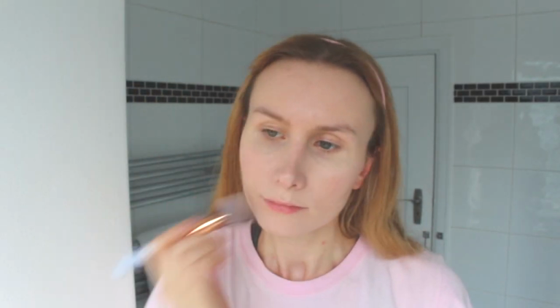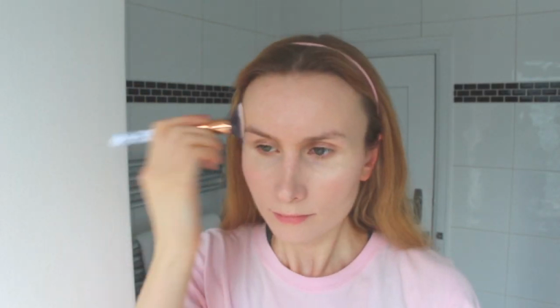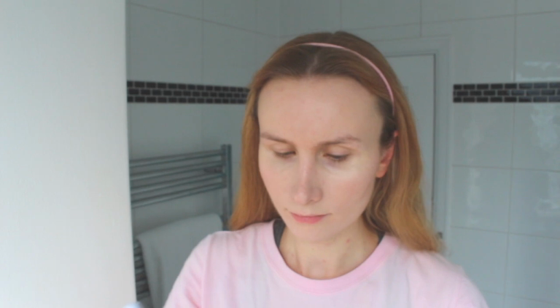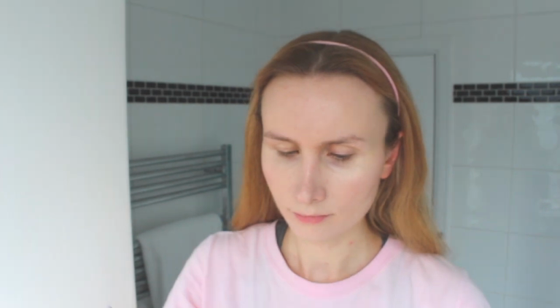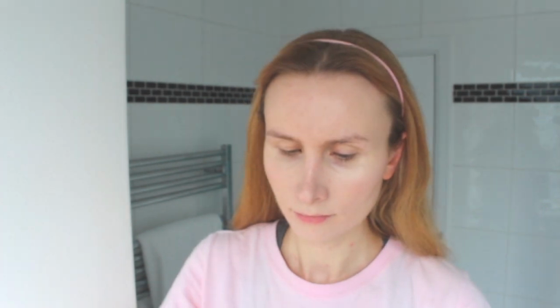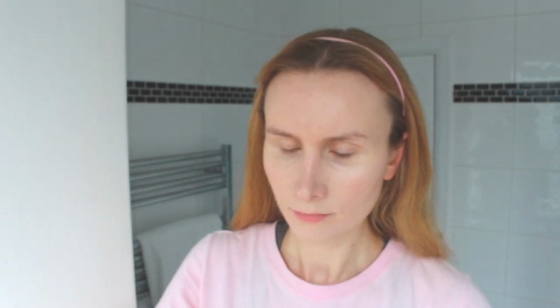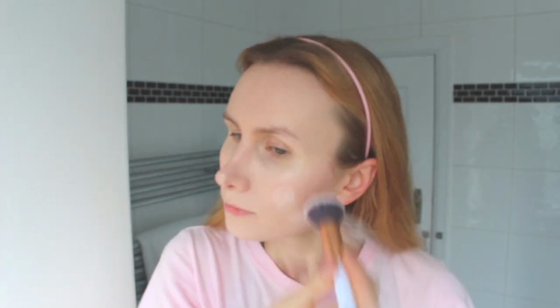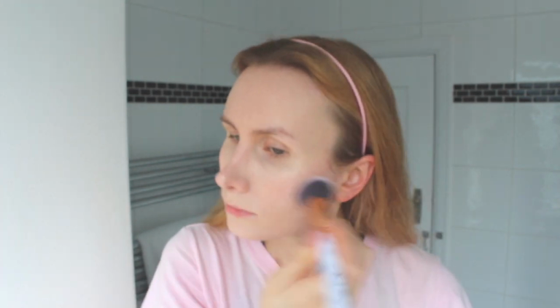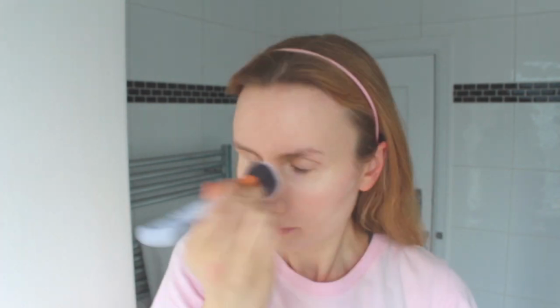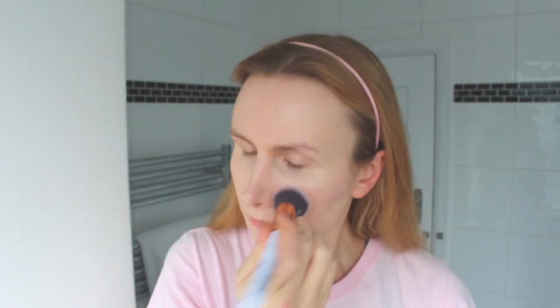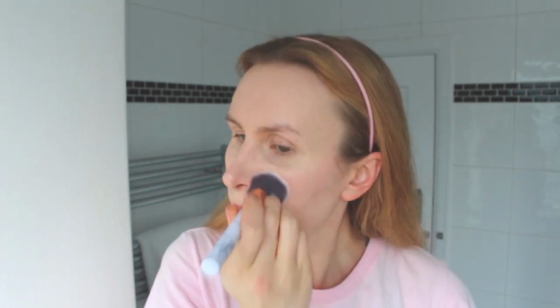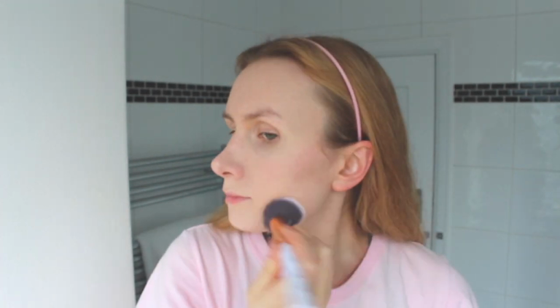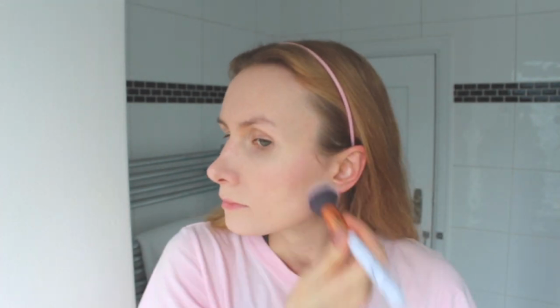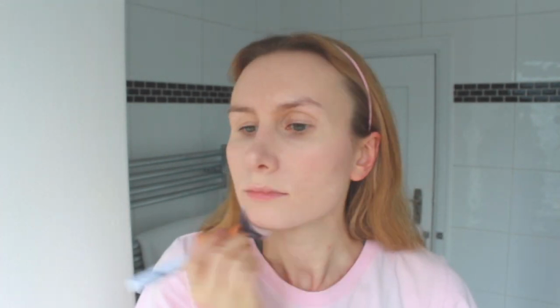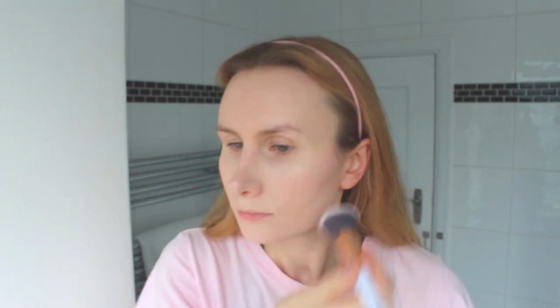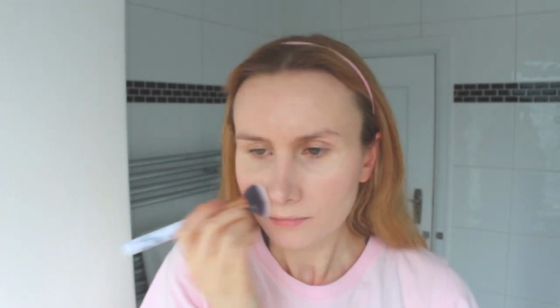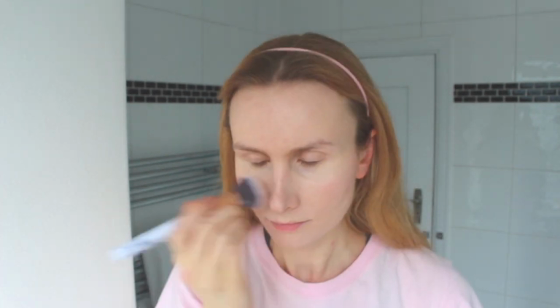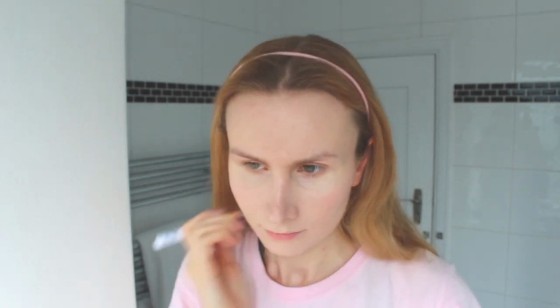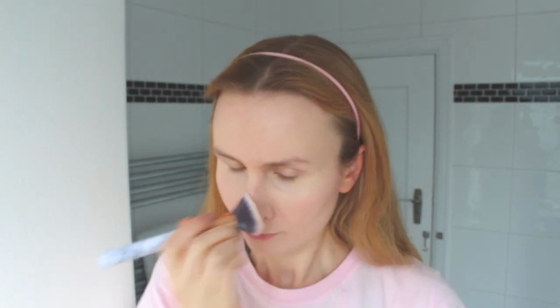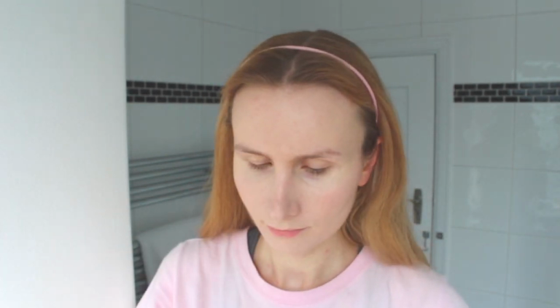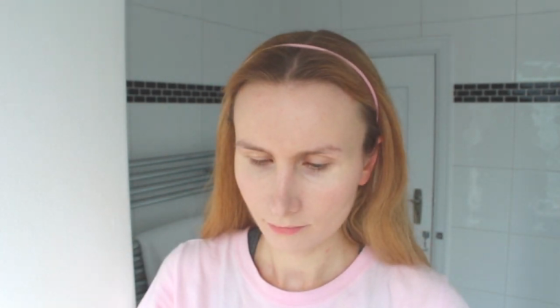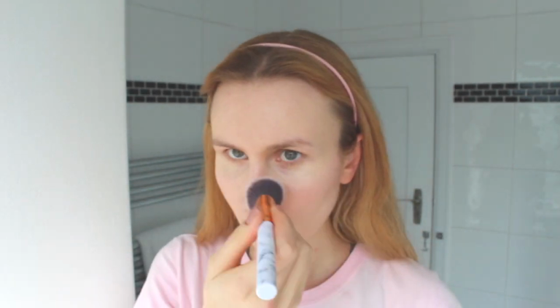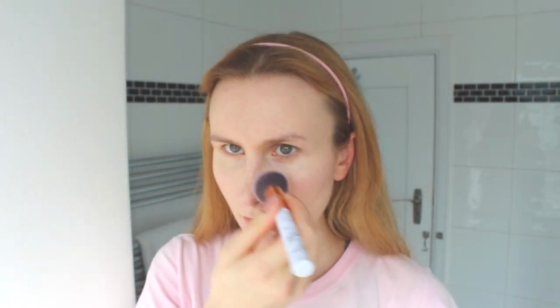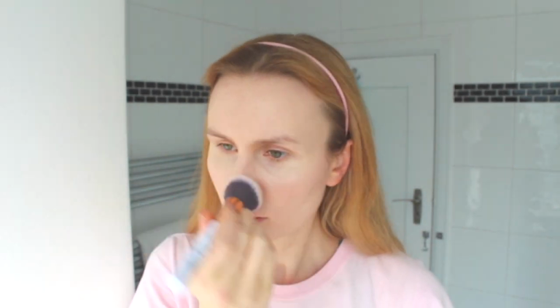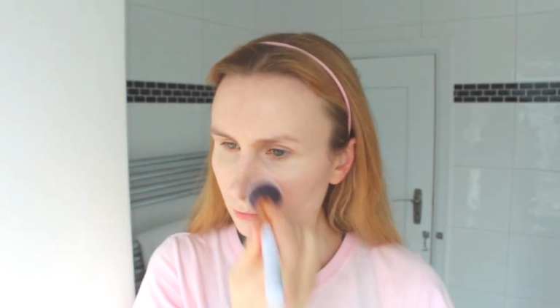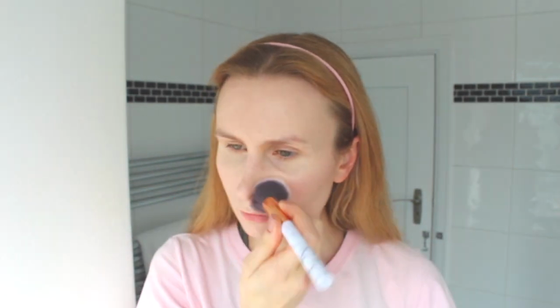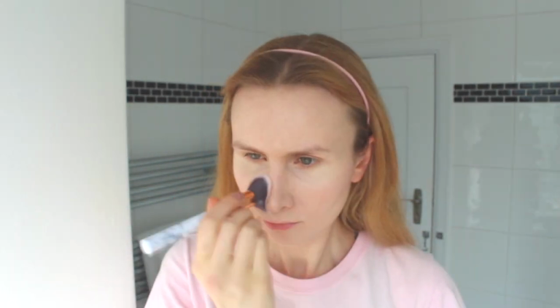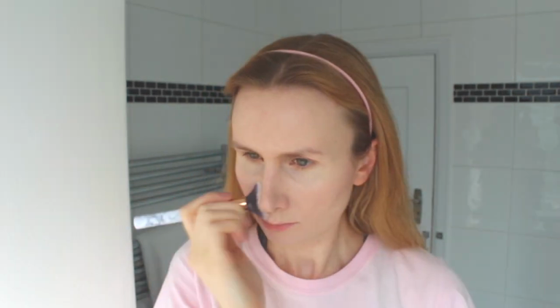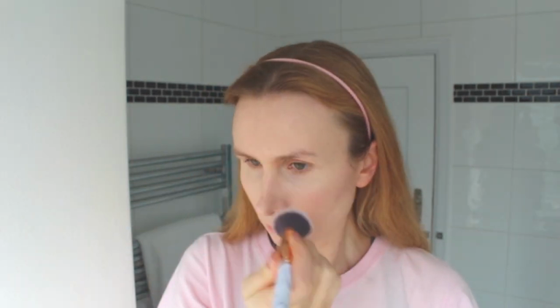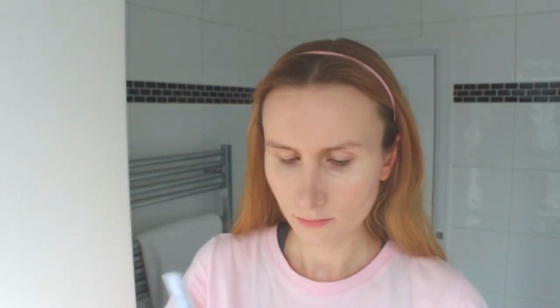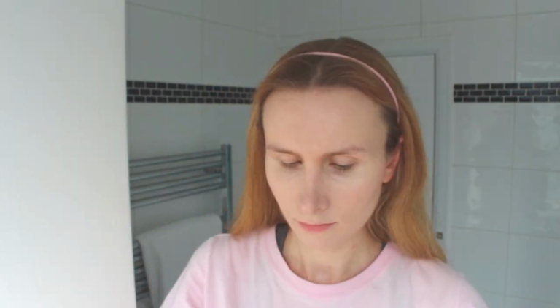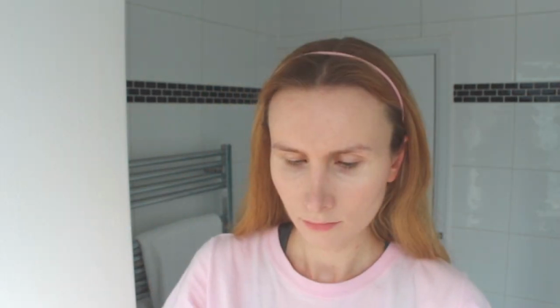Then I always go in with the Rimmel Match Perfection powder — that's the one I'm working through right now — on a flat powder brush. I applied that all over the face.